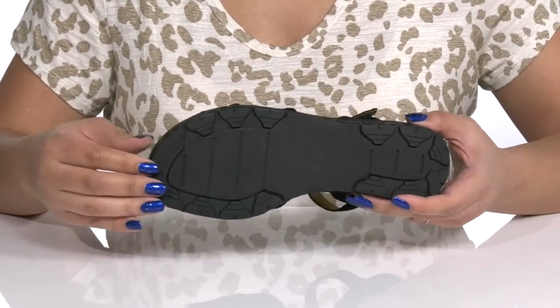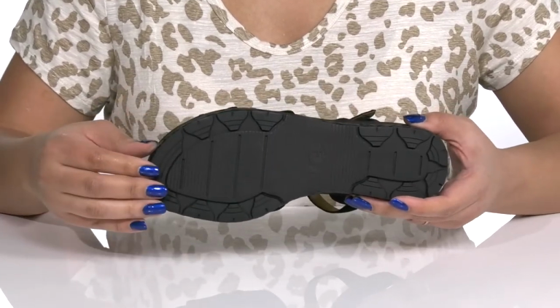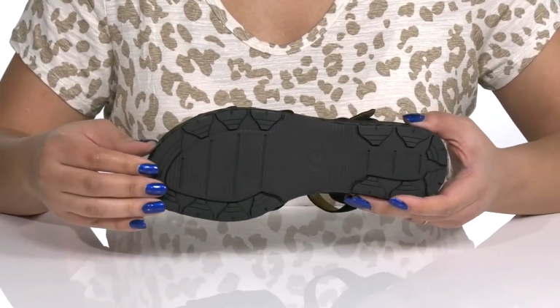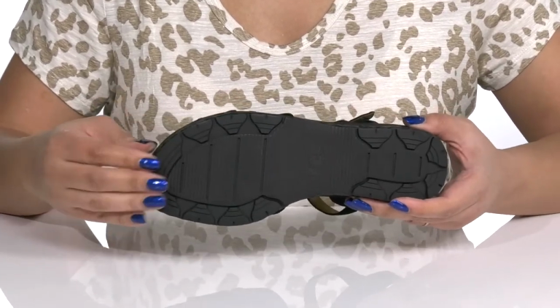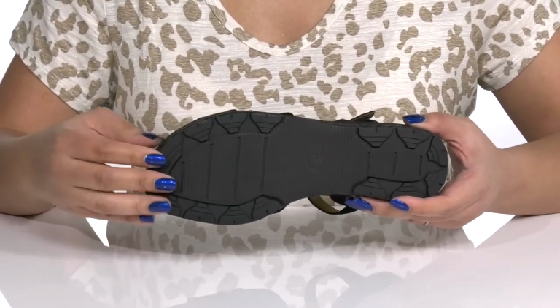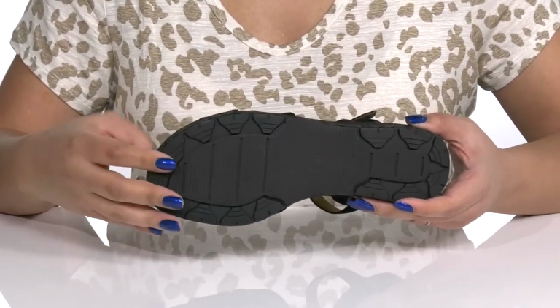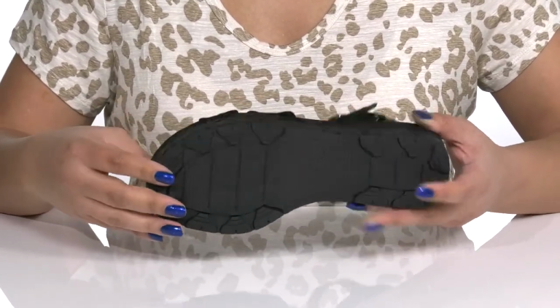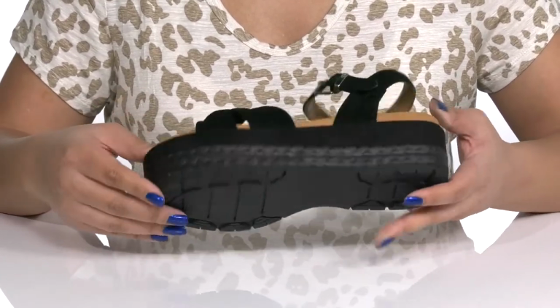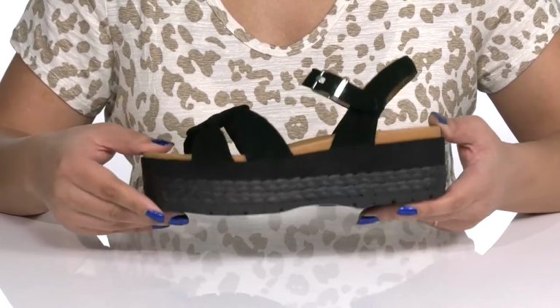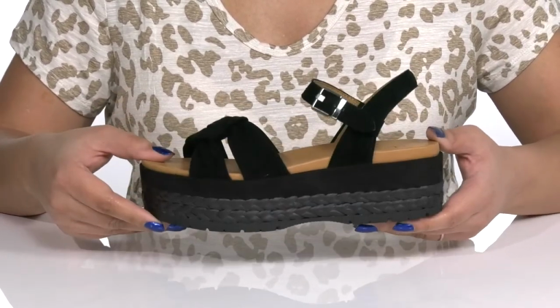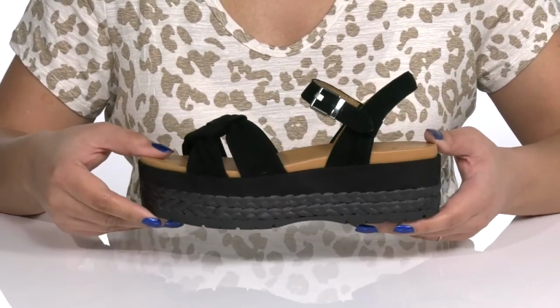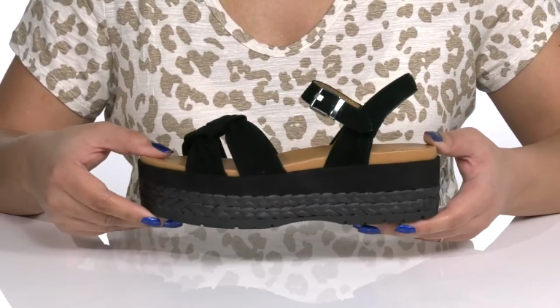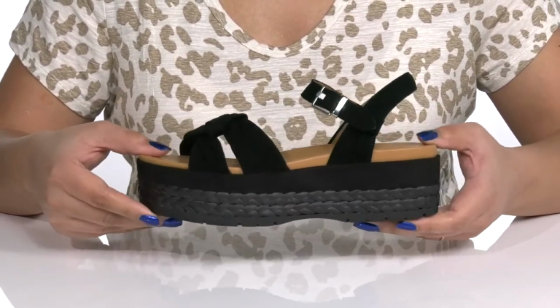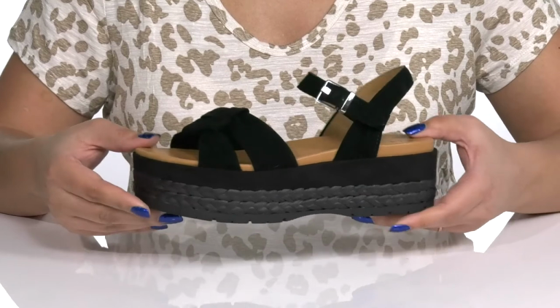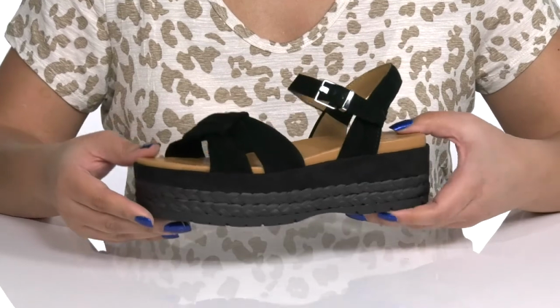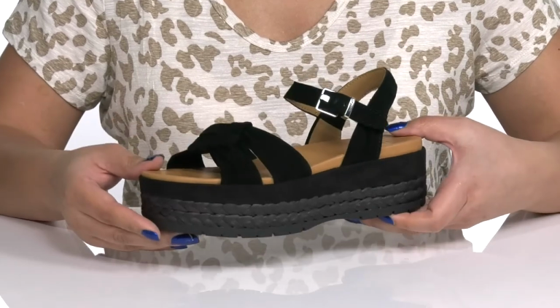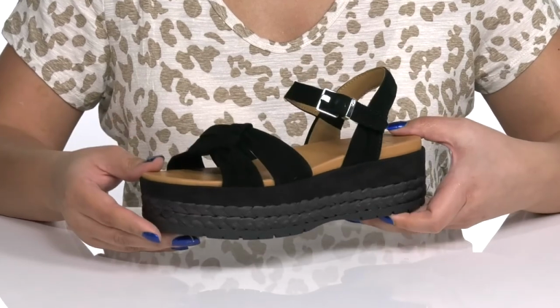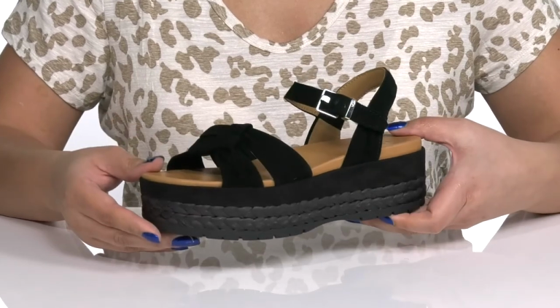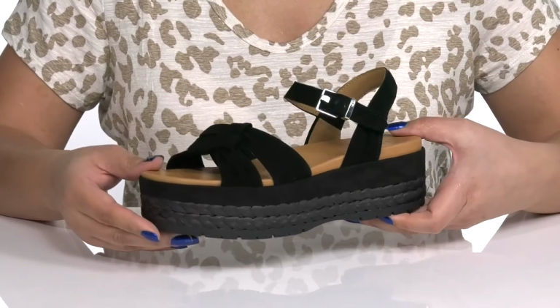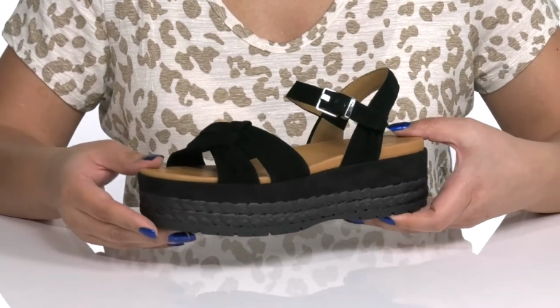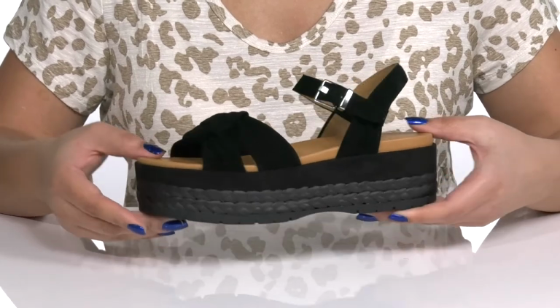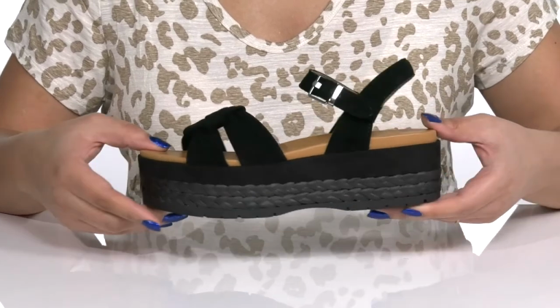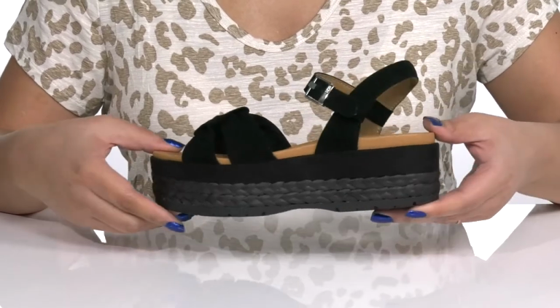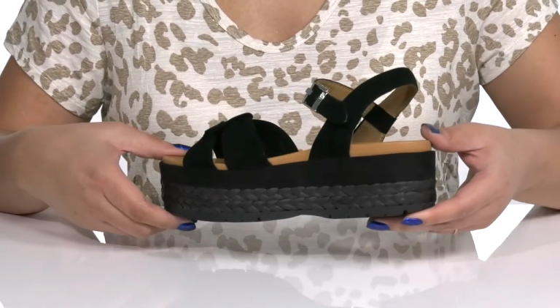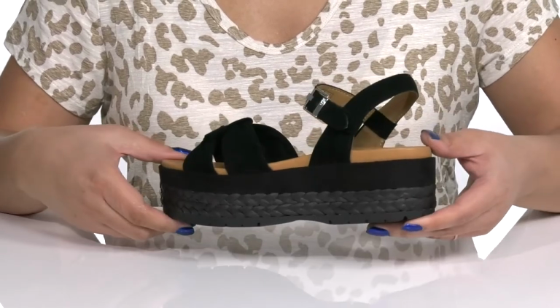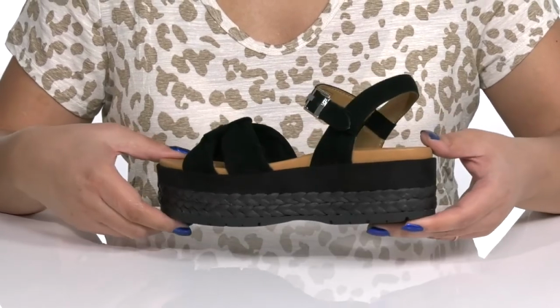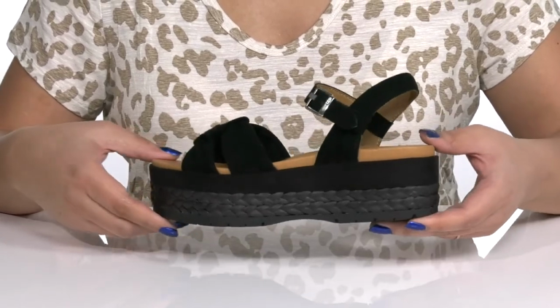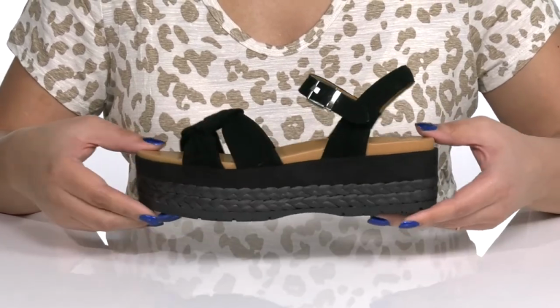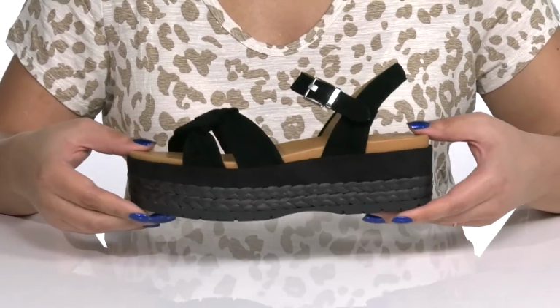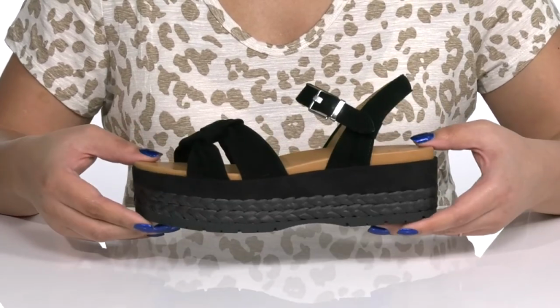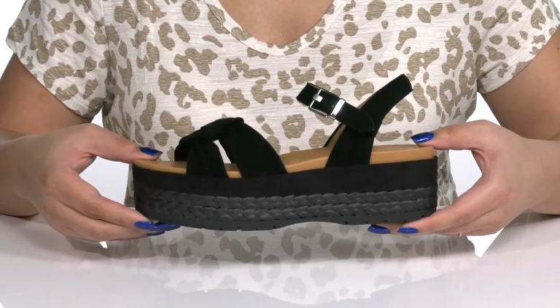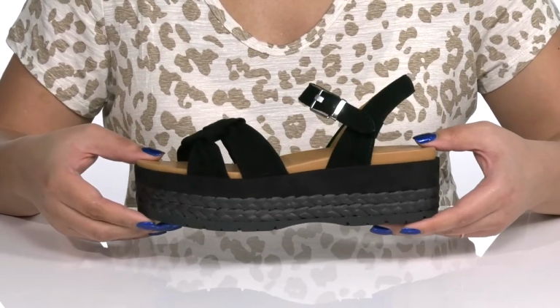Wear these with a cute pair of blue jean shorts.